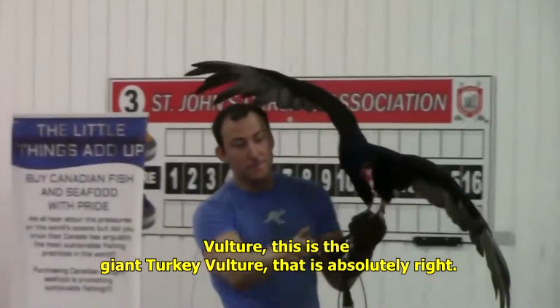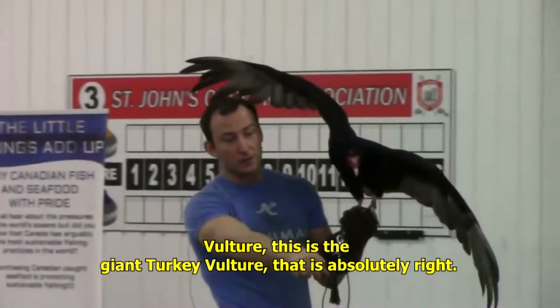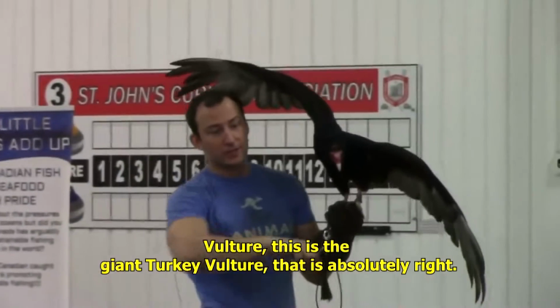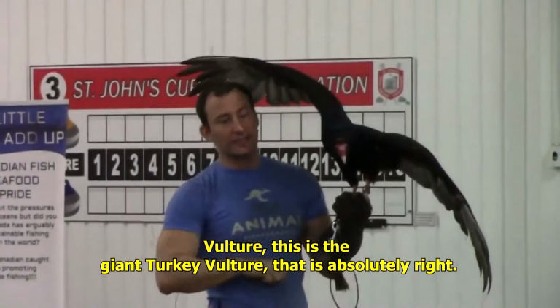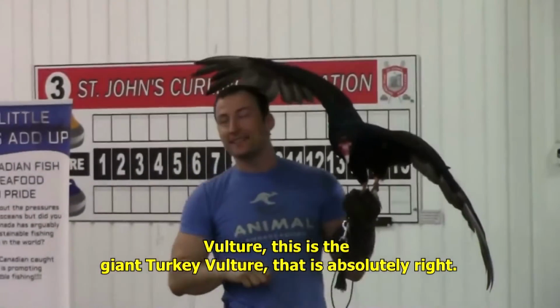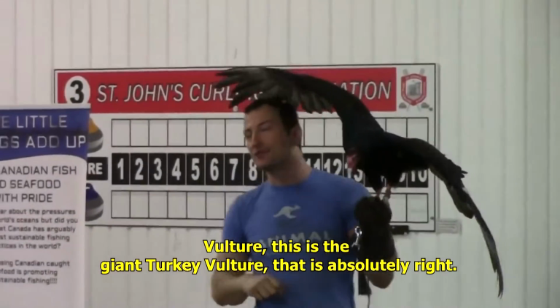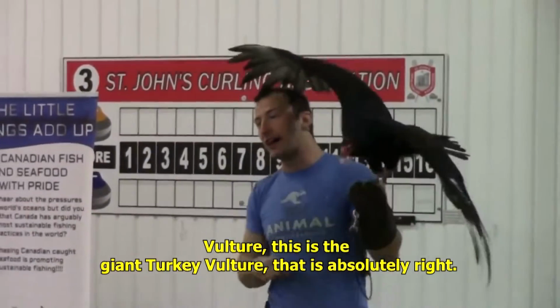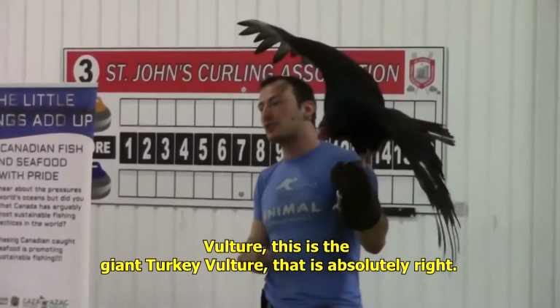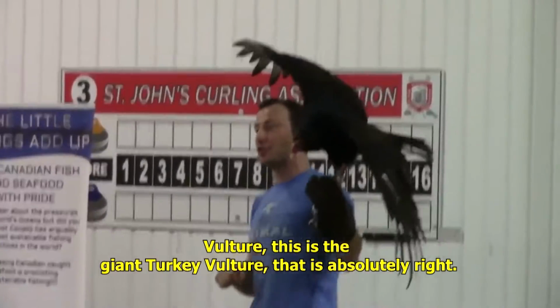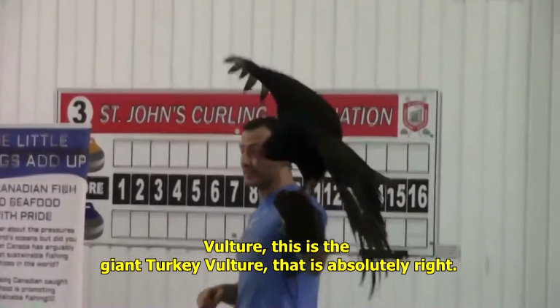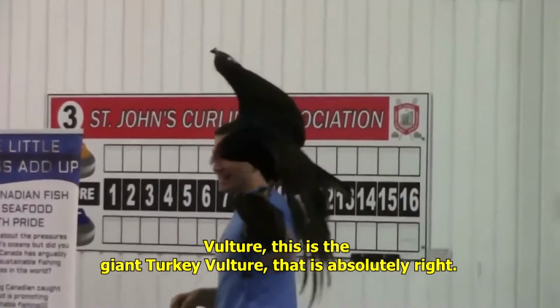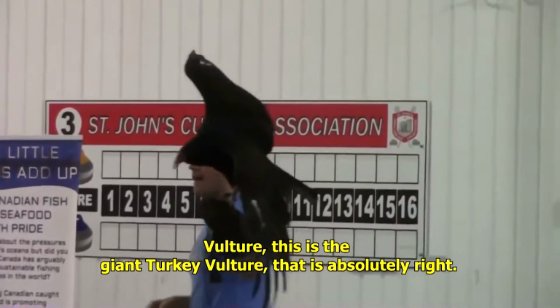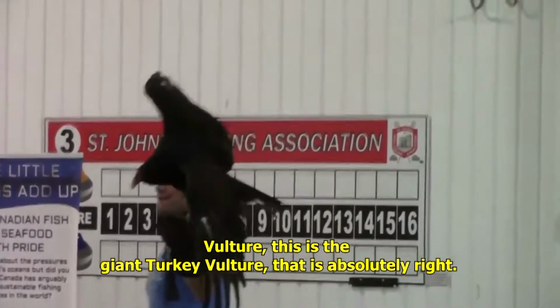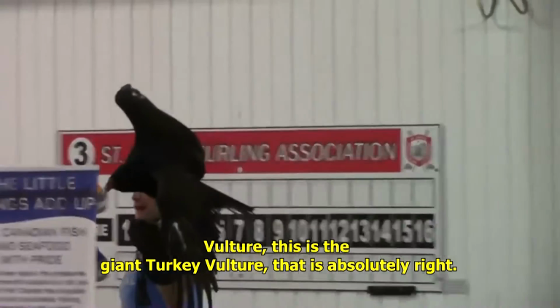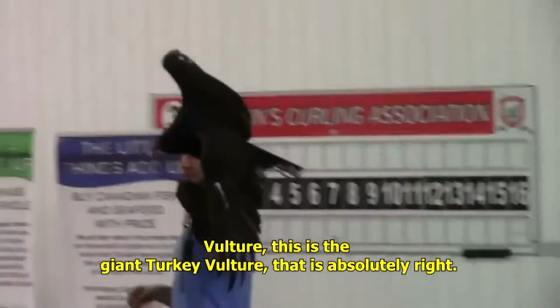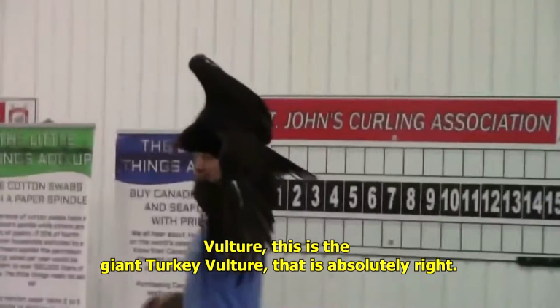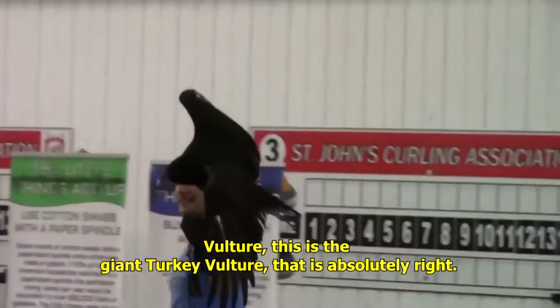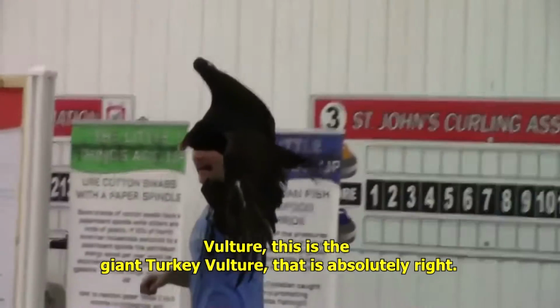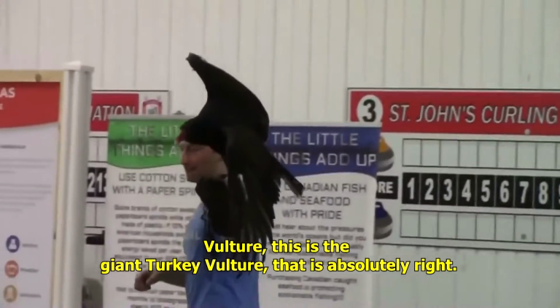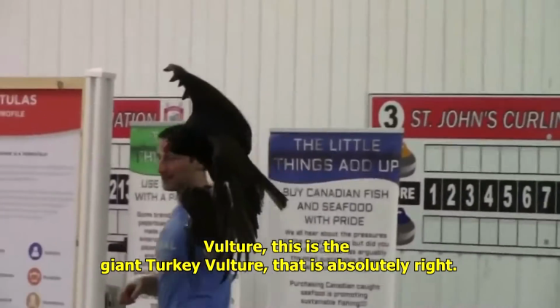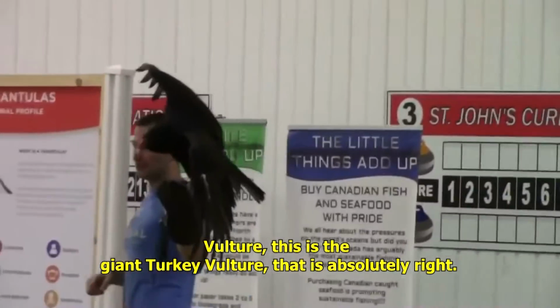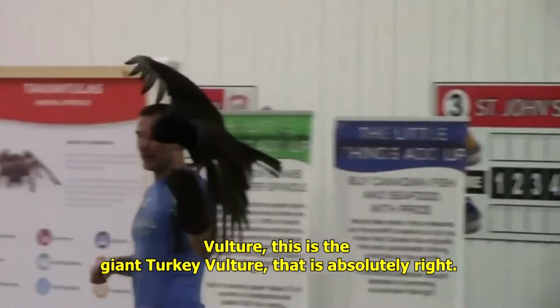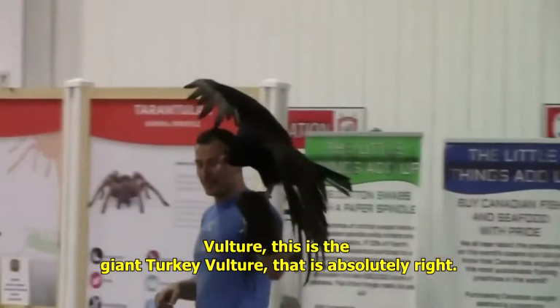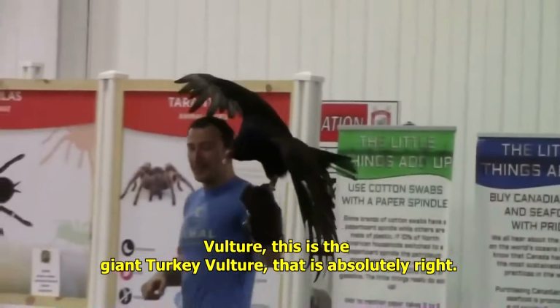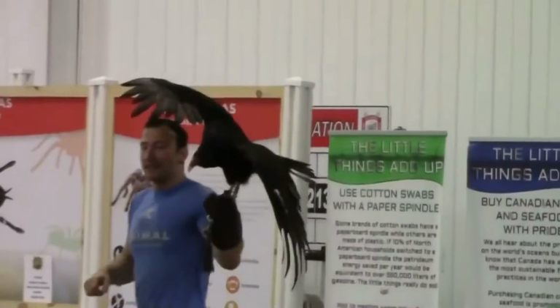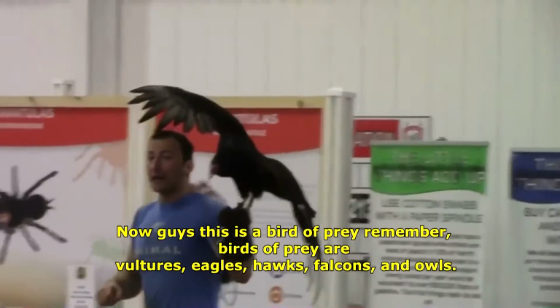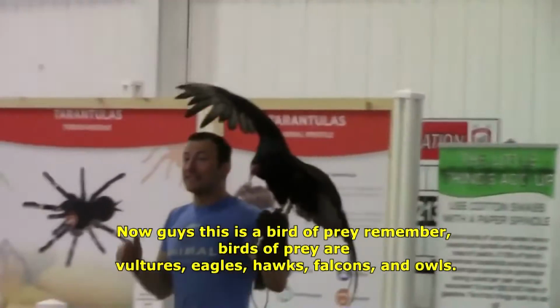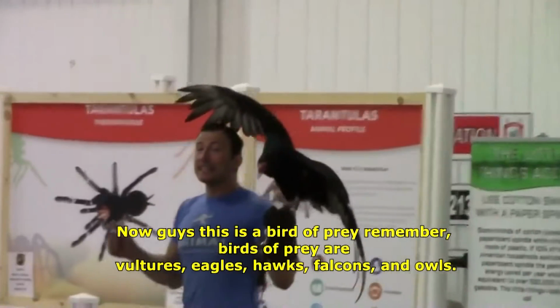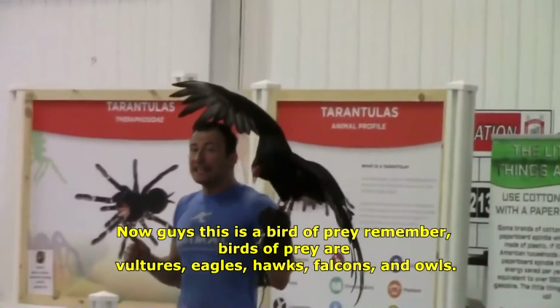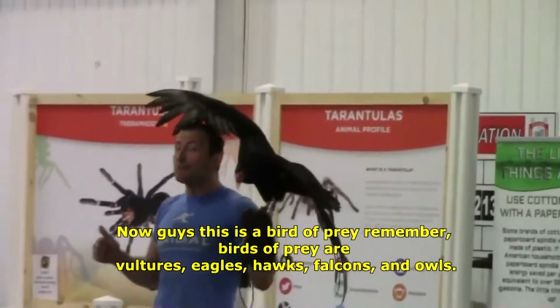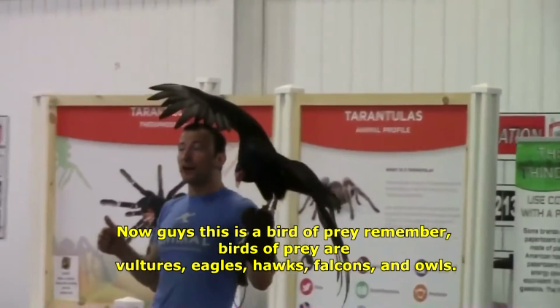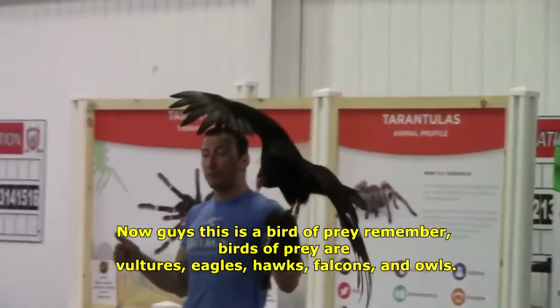Vulture. This is the giant turkey vulture. That is absolutely right. Now guys, this is a bird of prey.